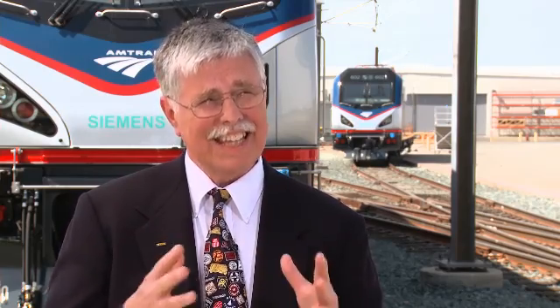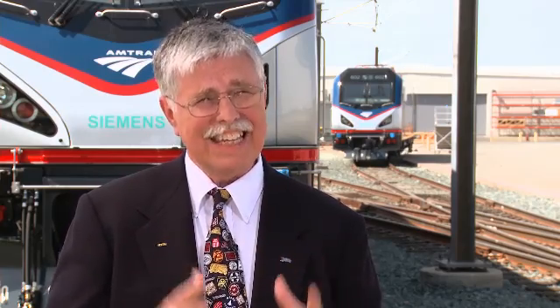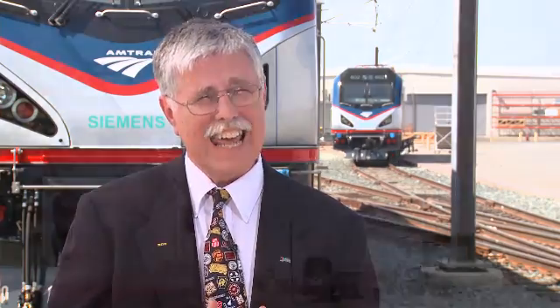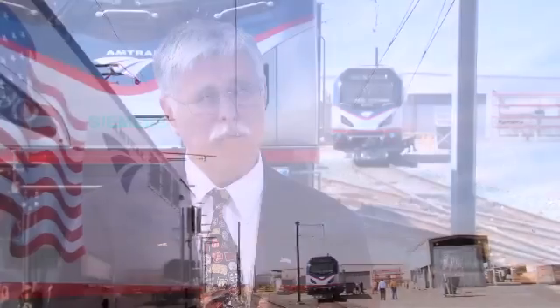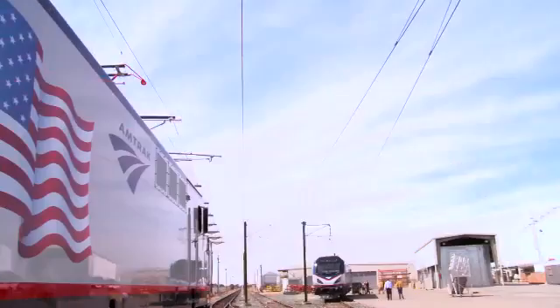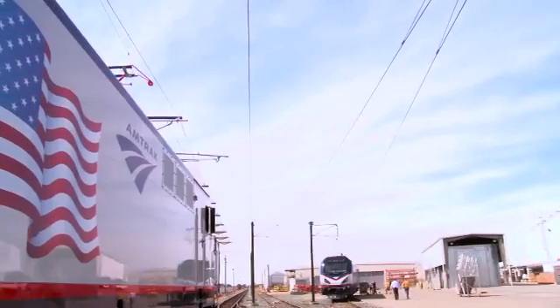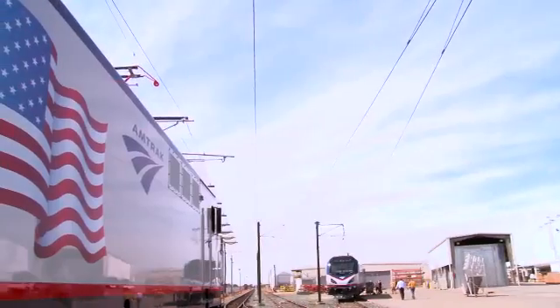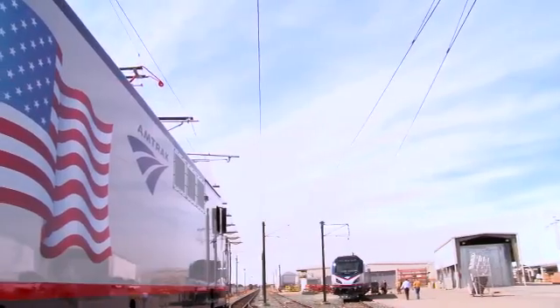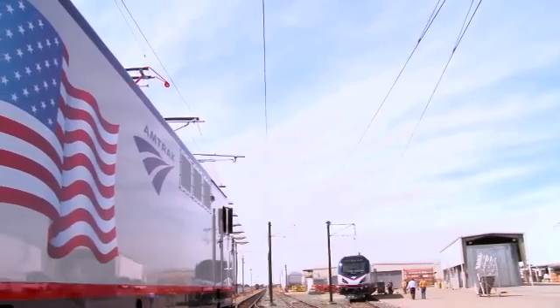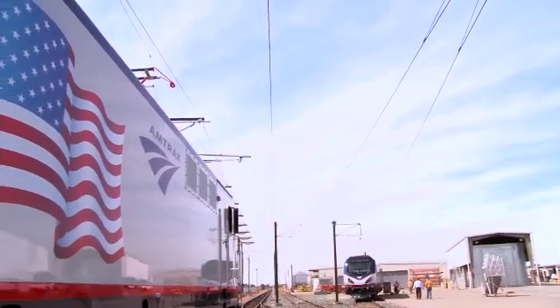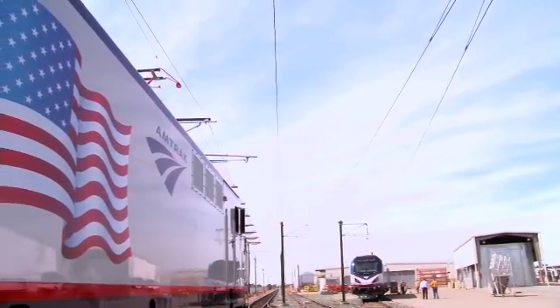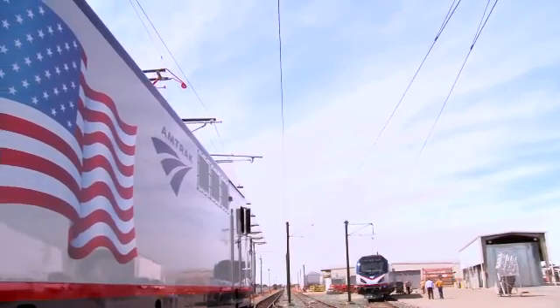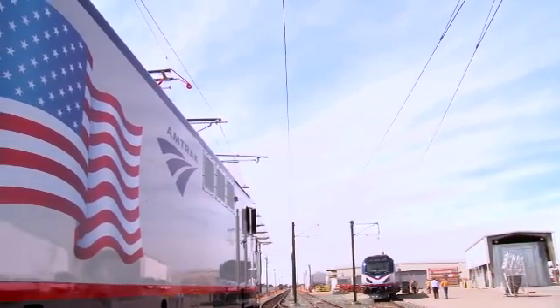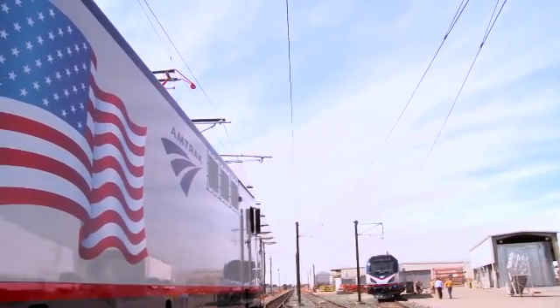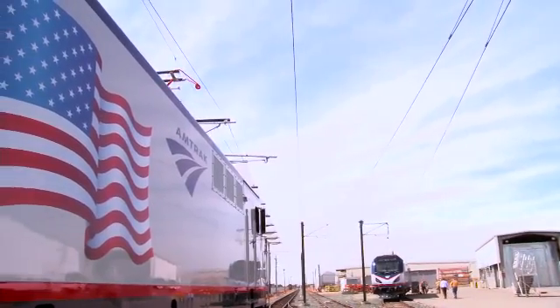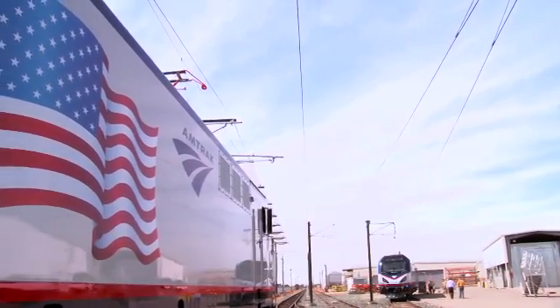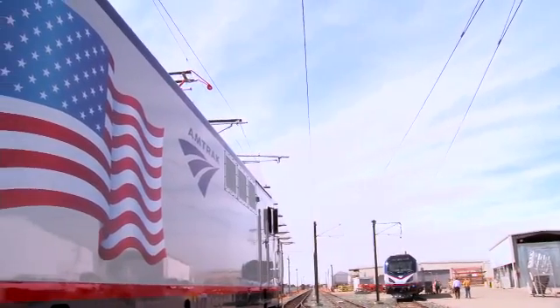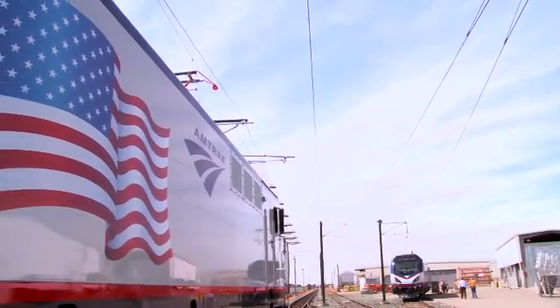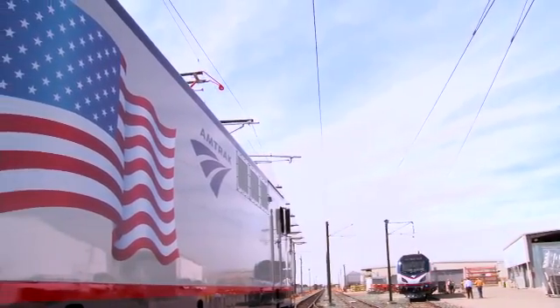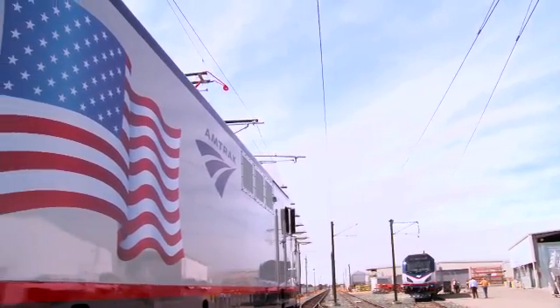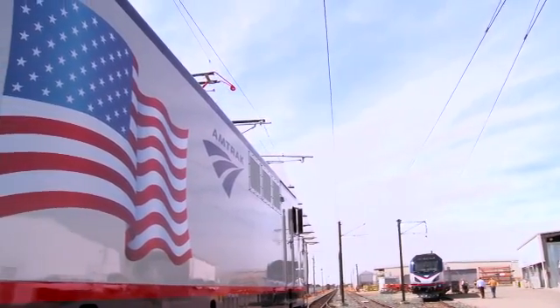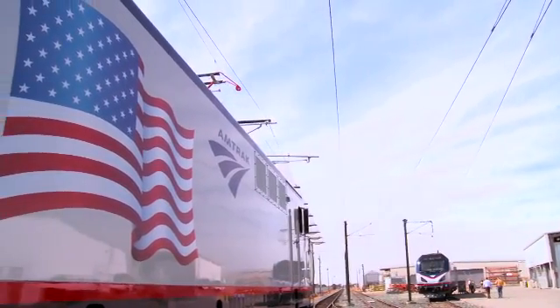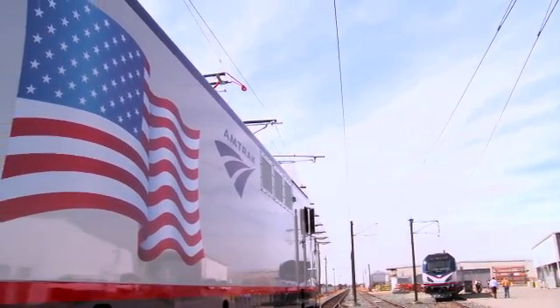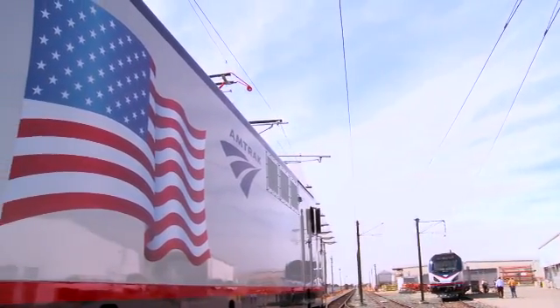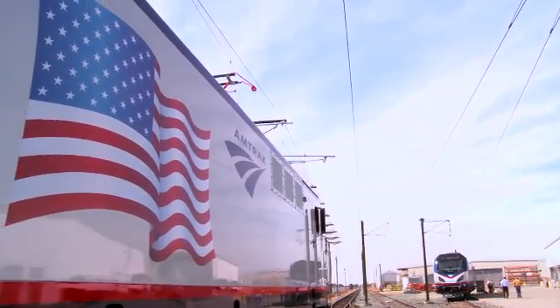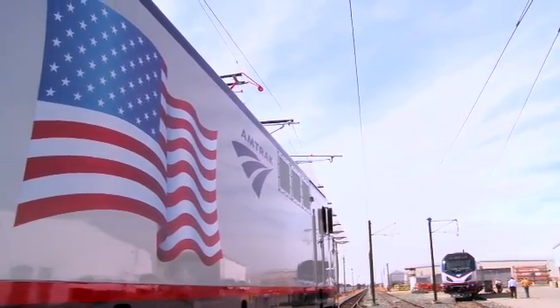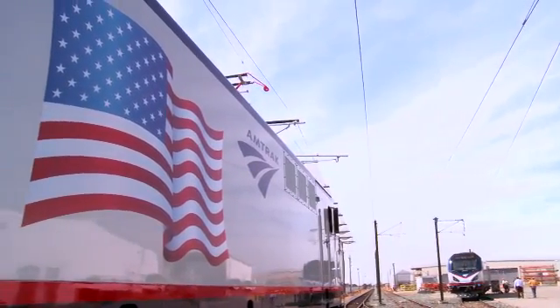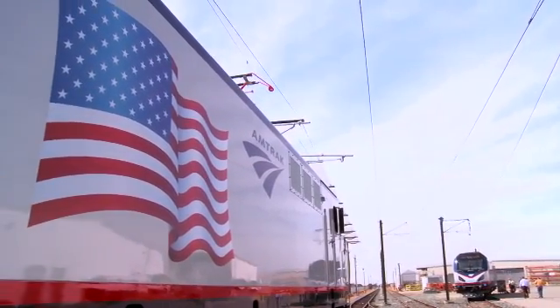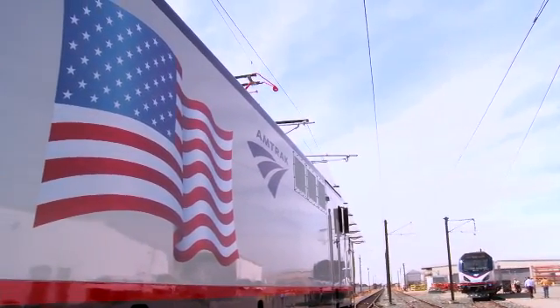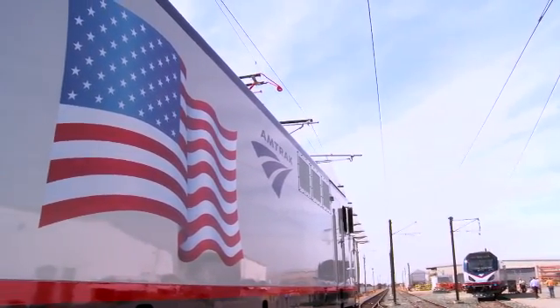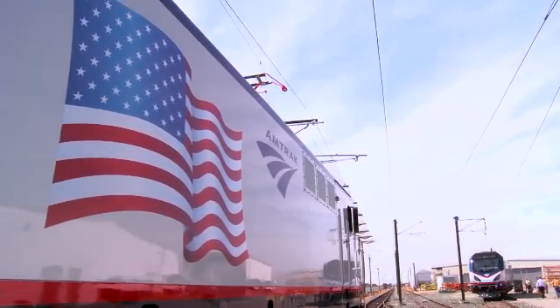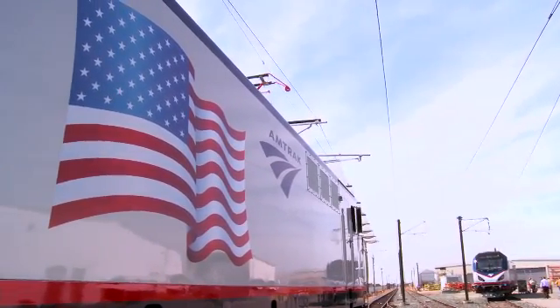Today, we have a rebirth — a regrowth of rail transportation in the United States.